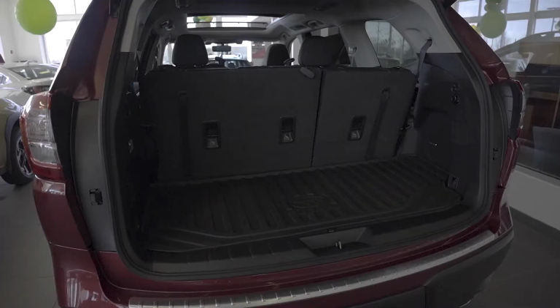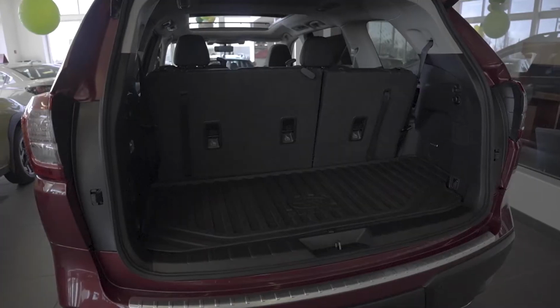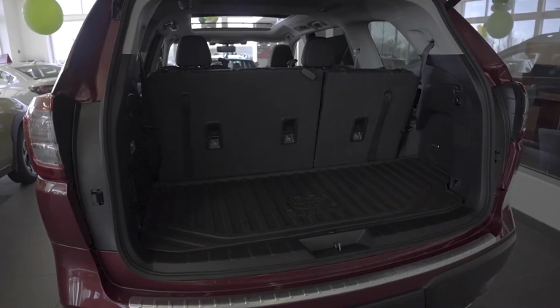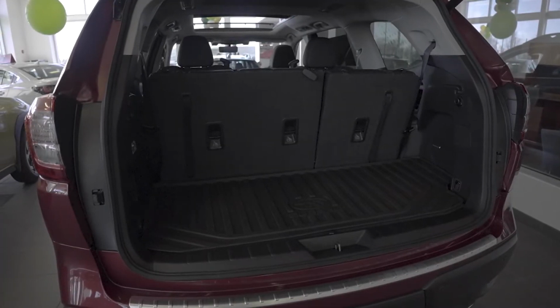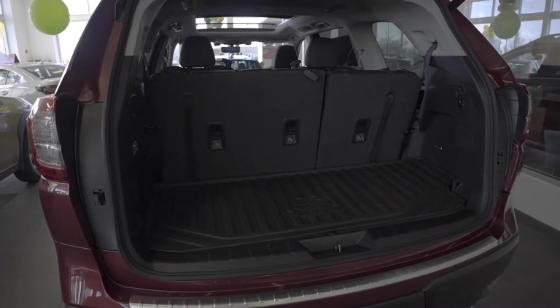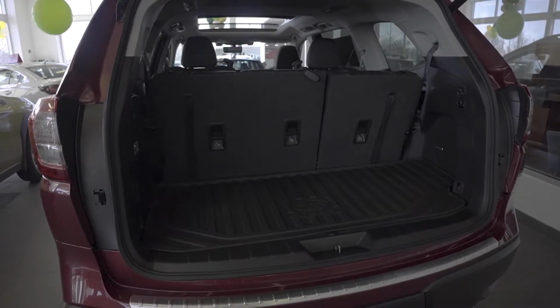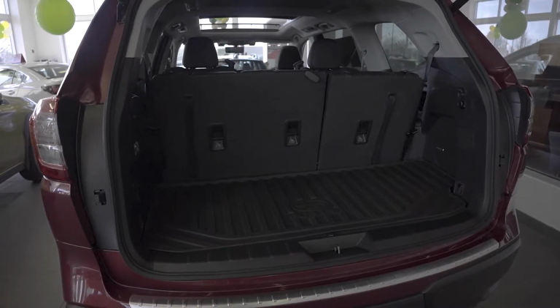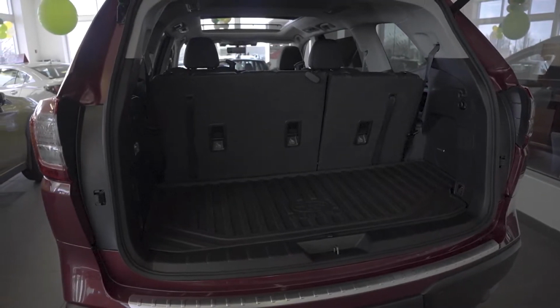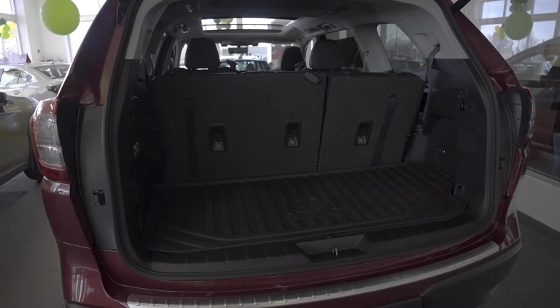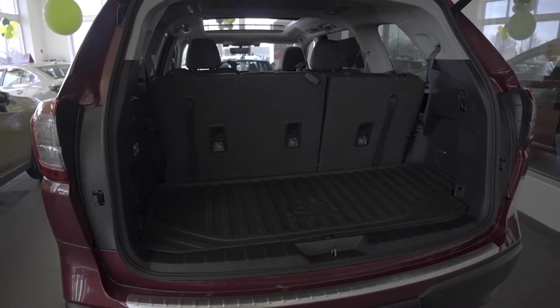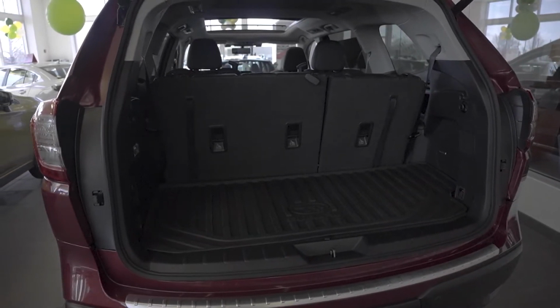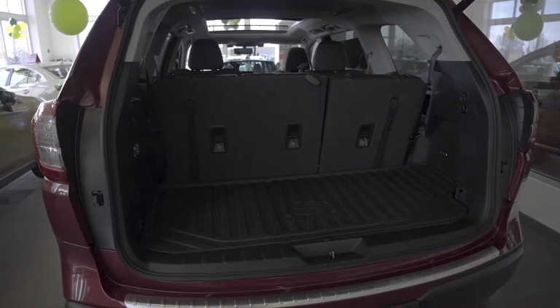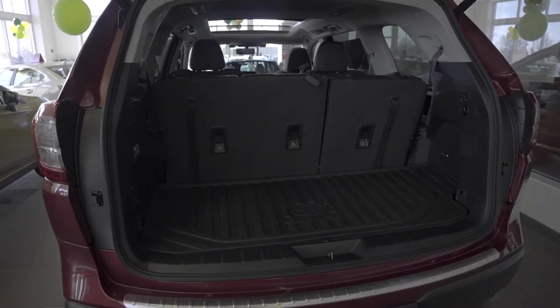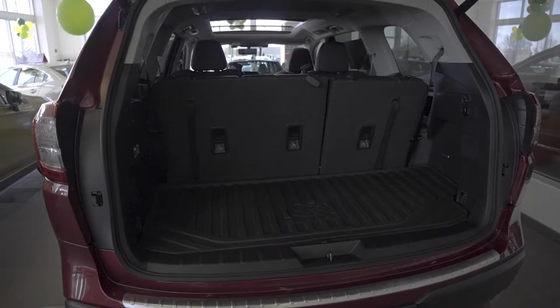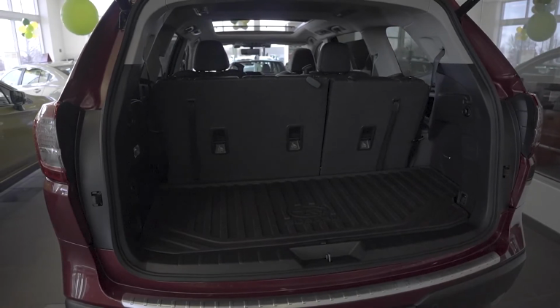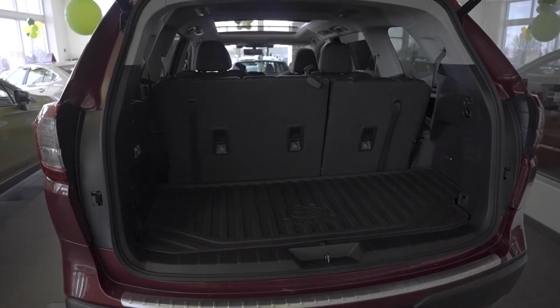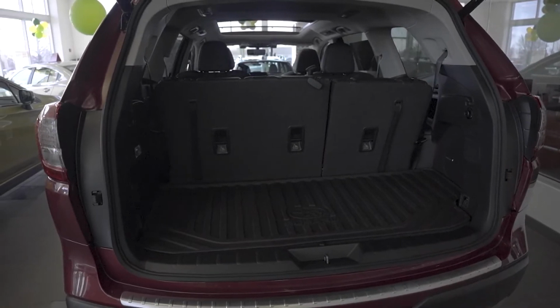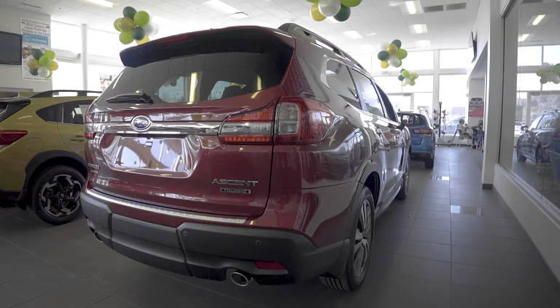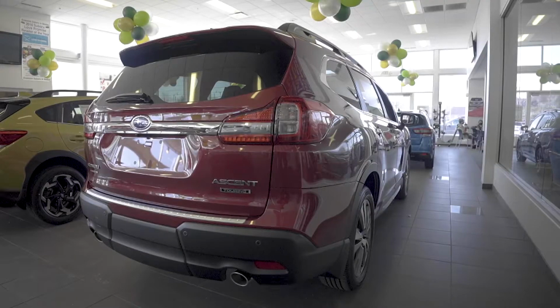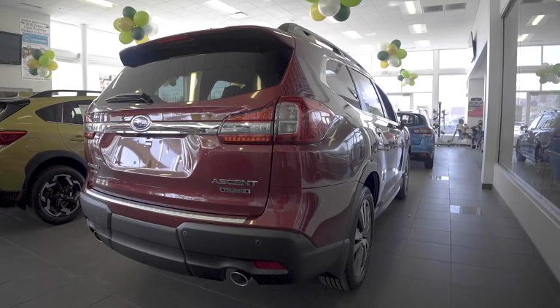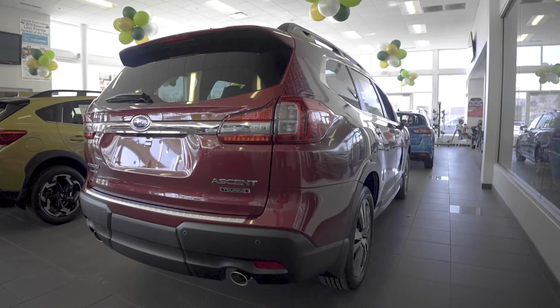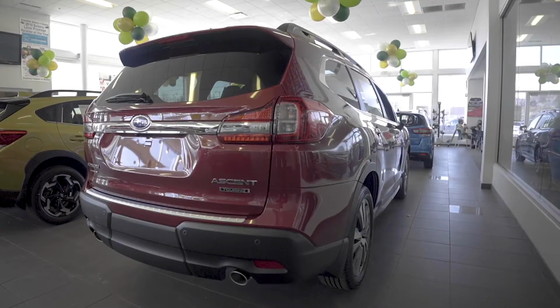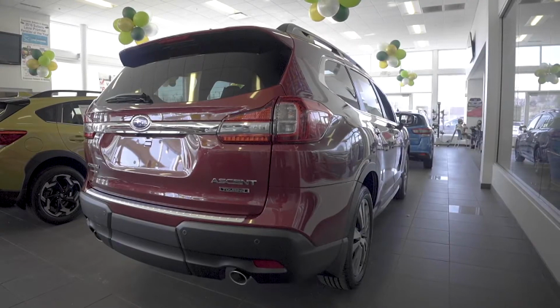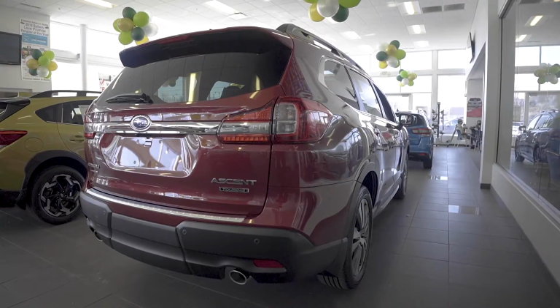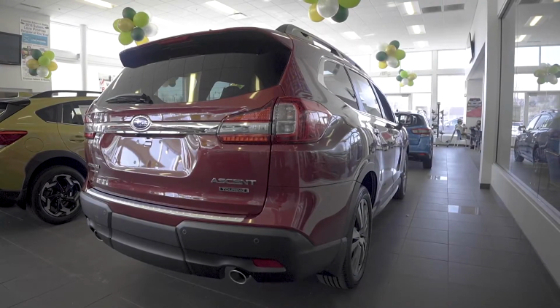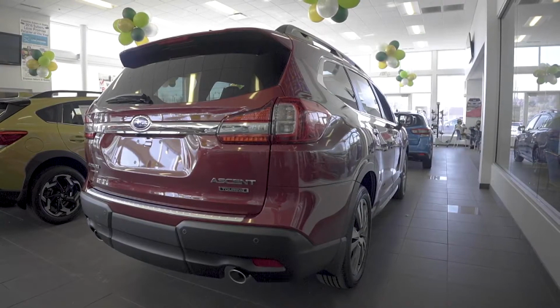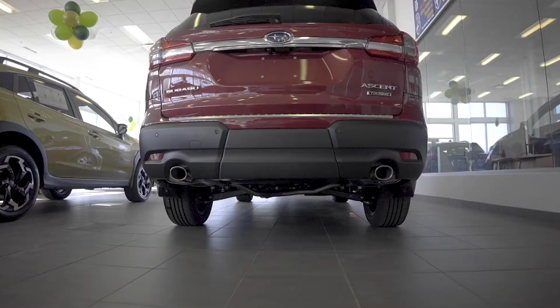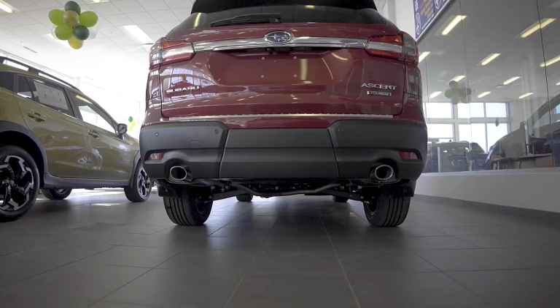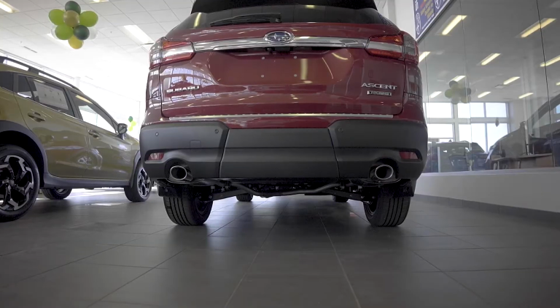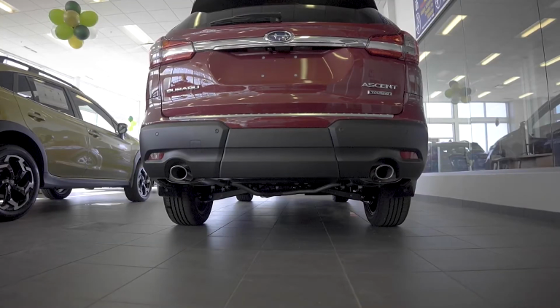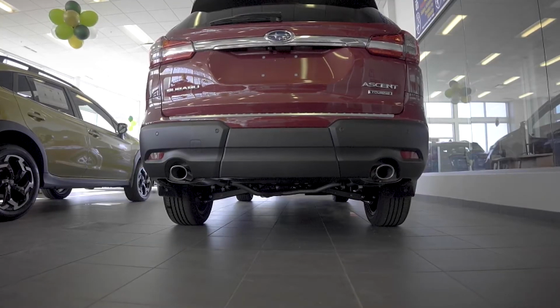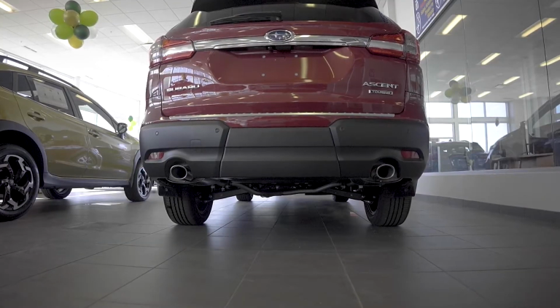Around back, we have a large lift gate with lots of storage space, a stylish rear bumper and taillights, and a dual outlet exhaust.